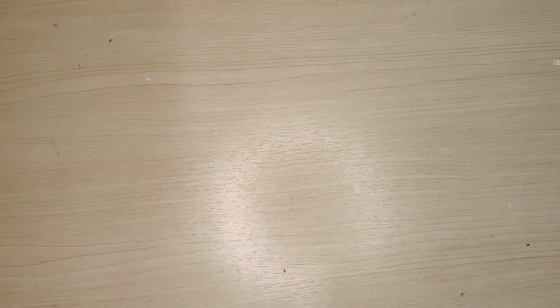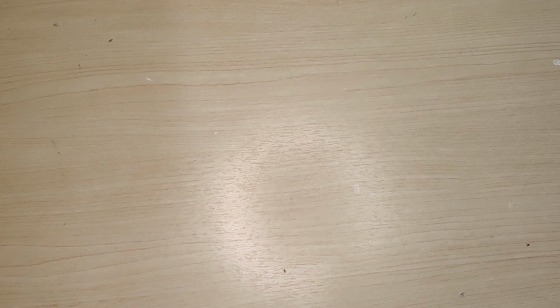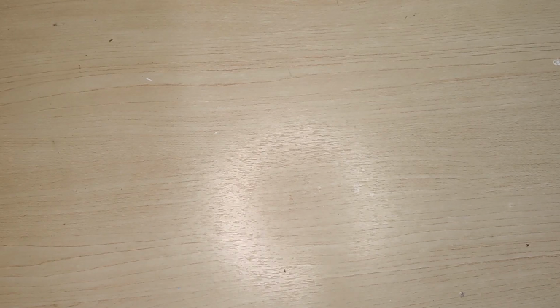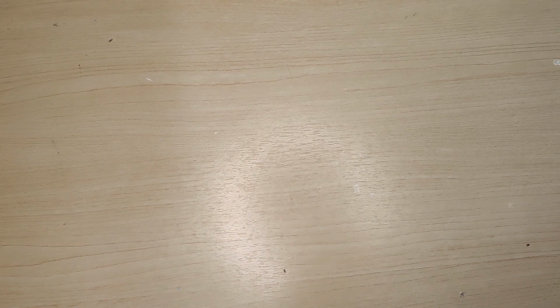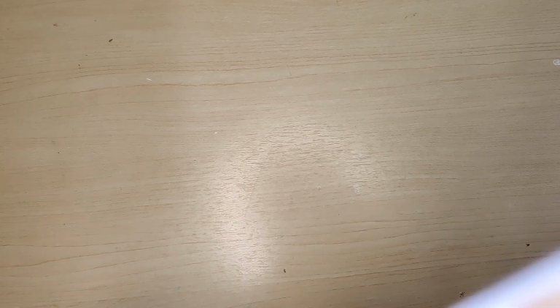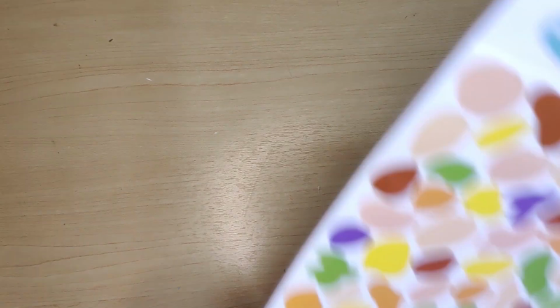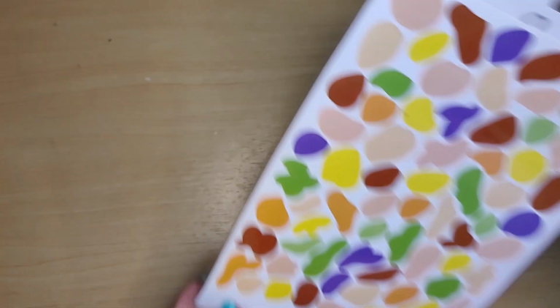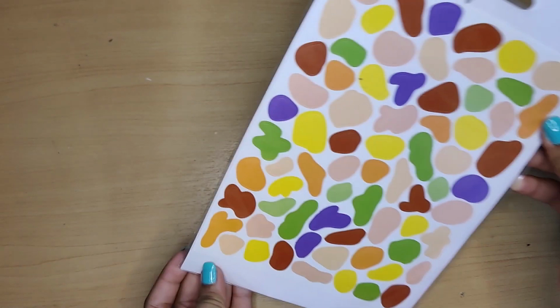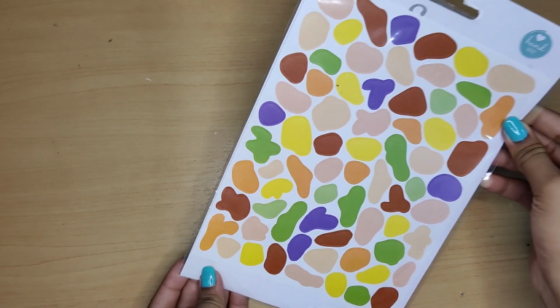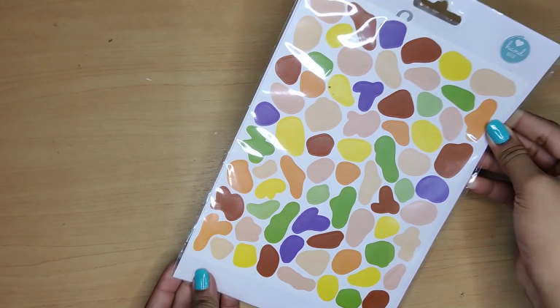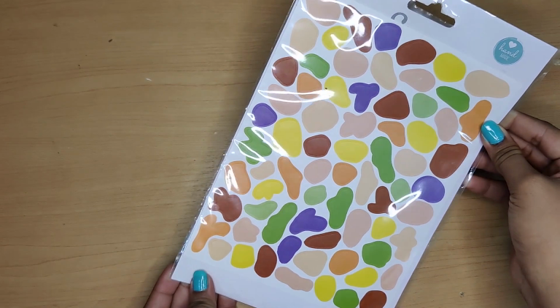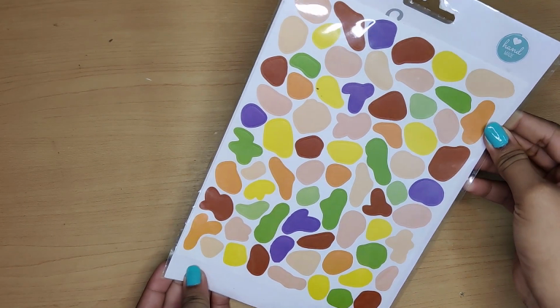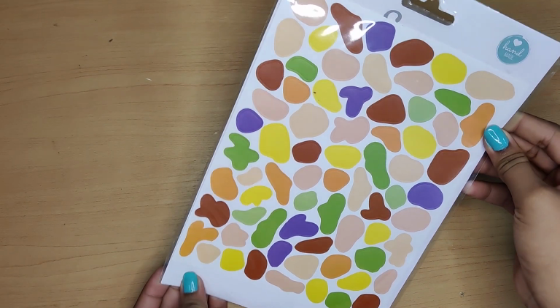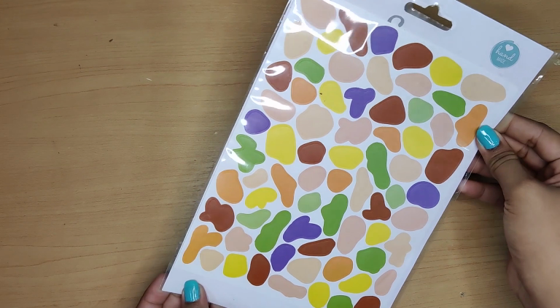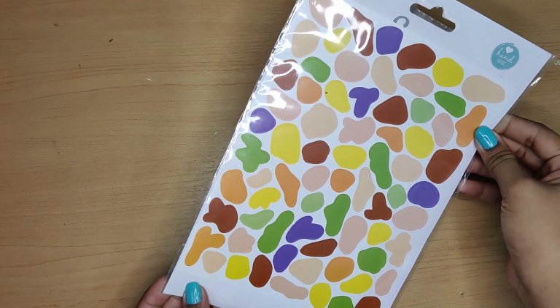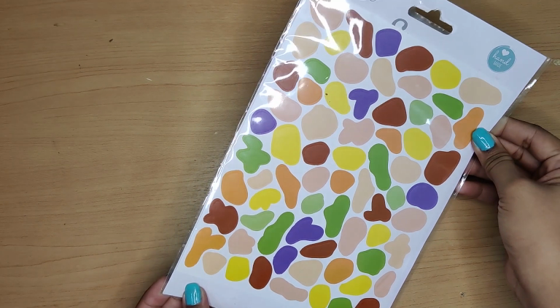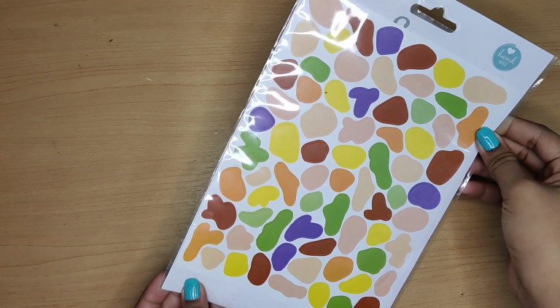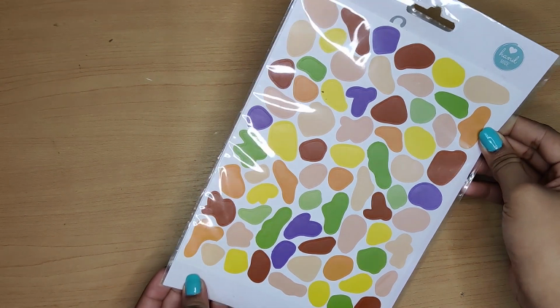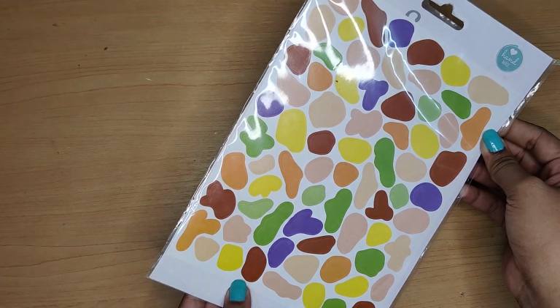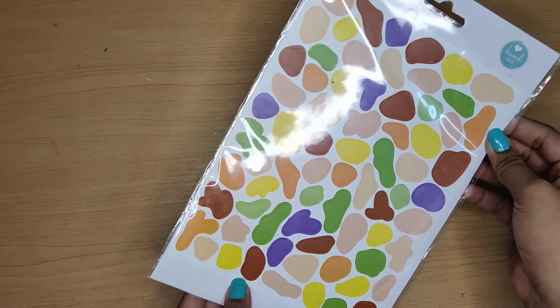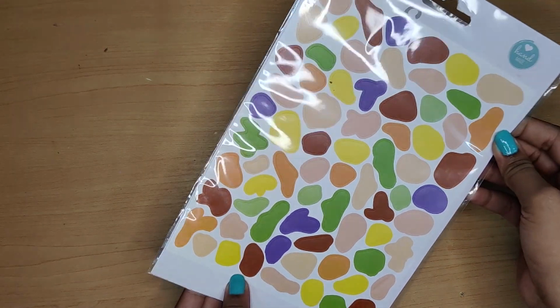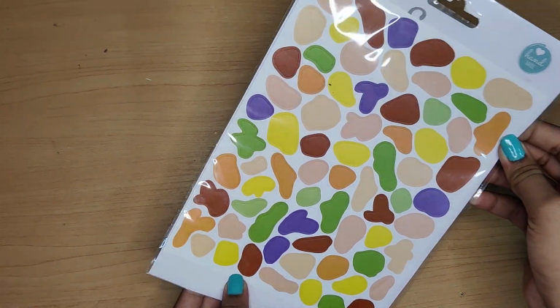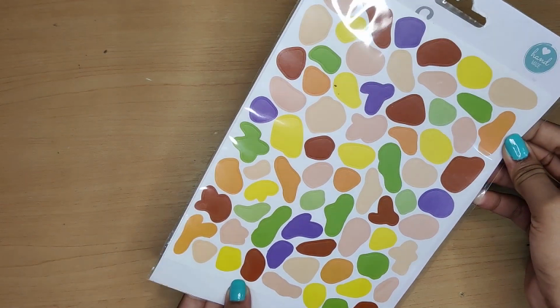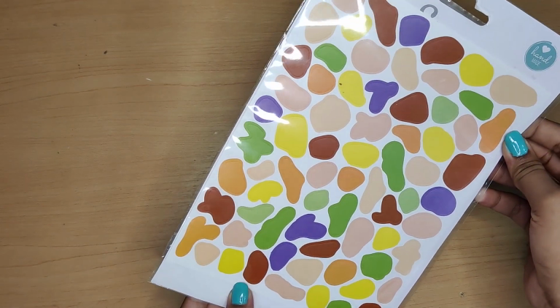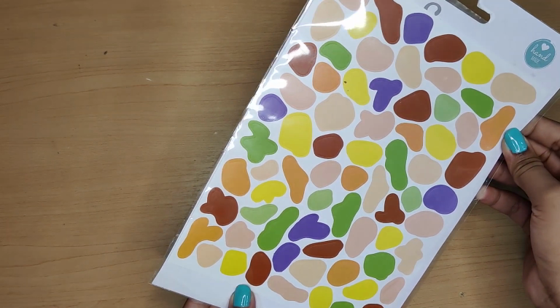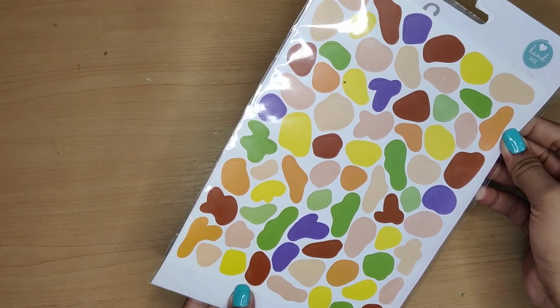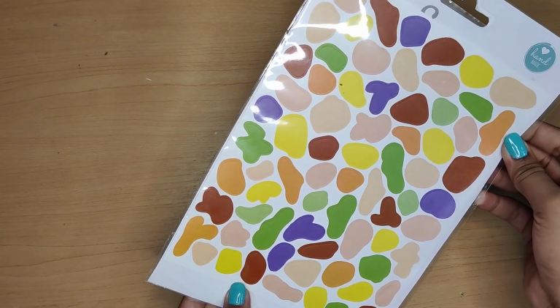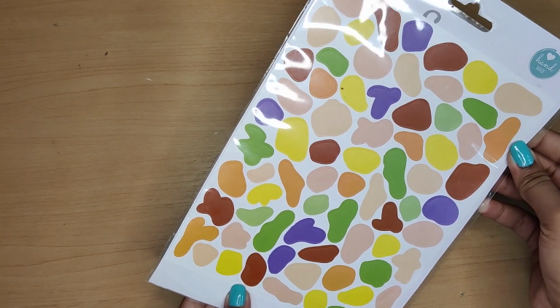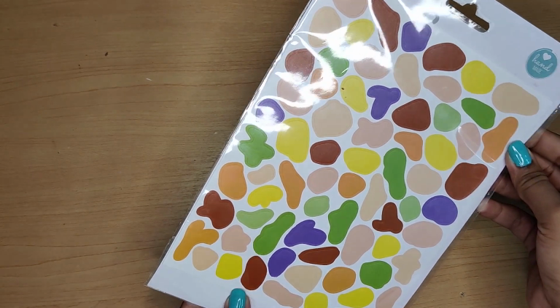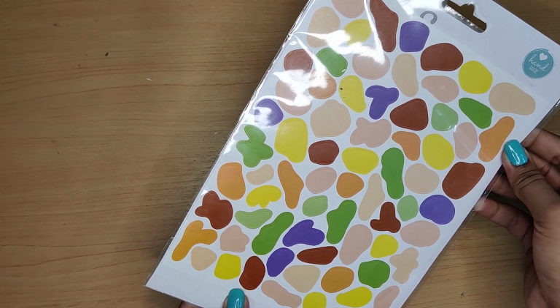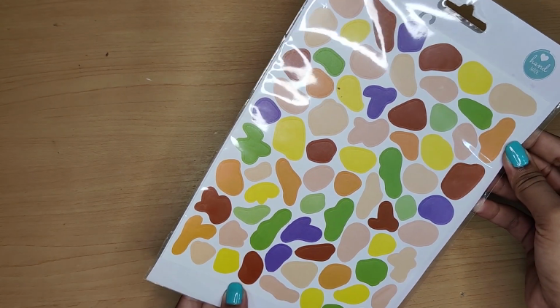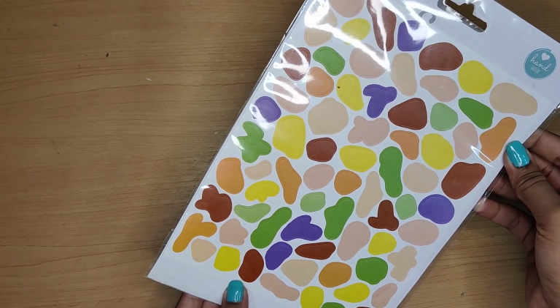This is a sticker sheet which I usually use for journaling. It has good colors in it, so it's really useful.